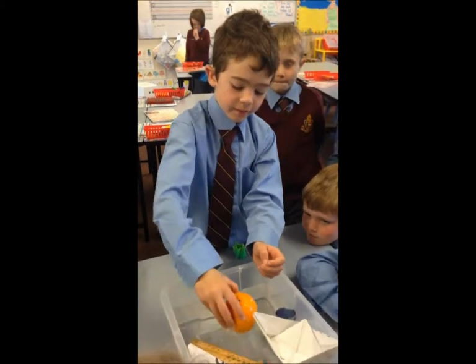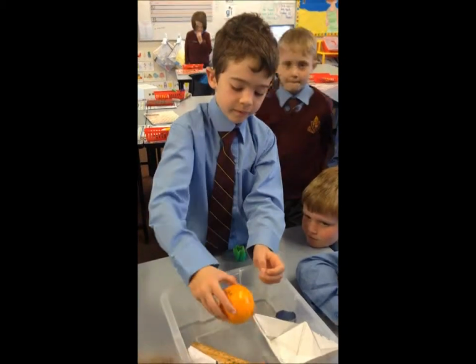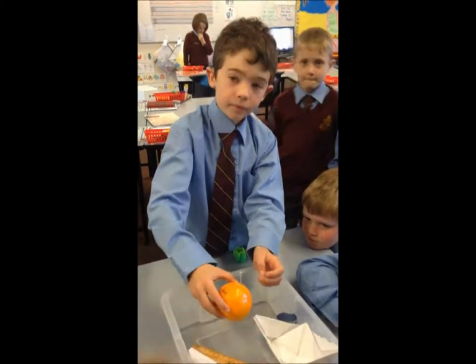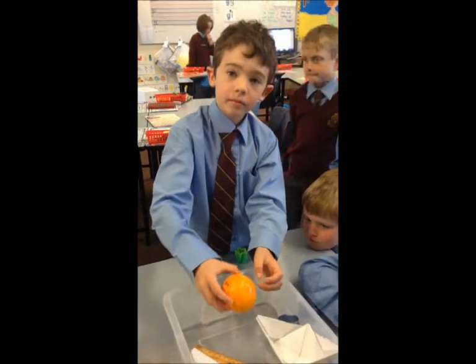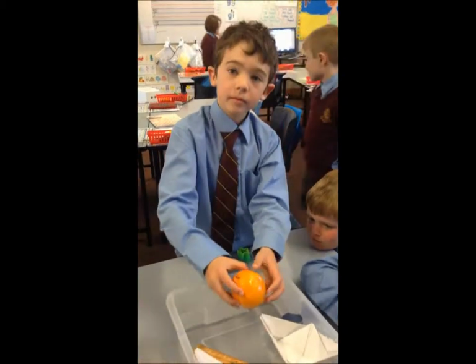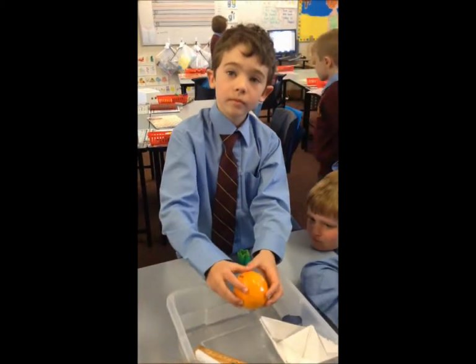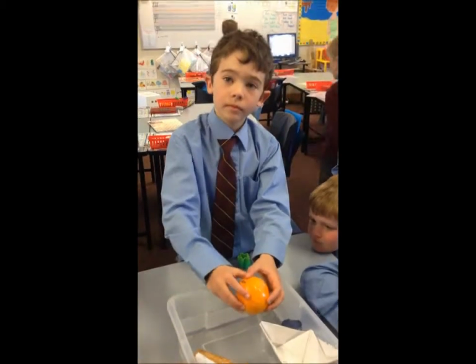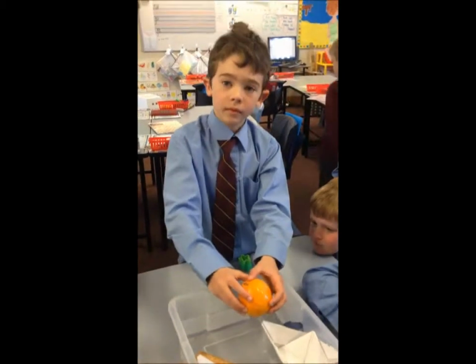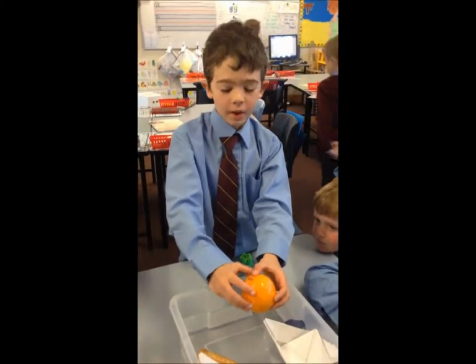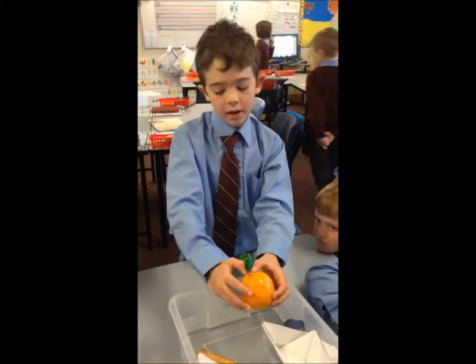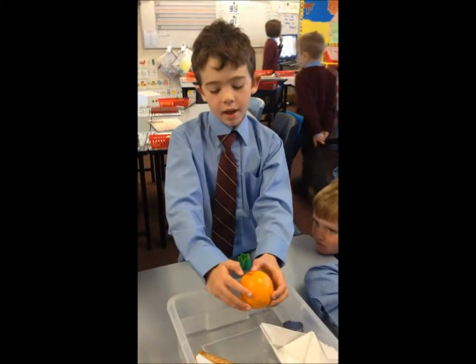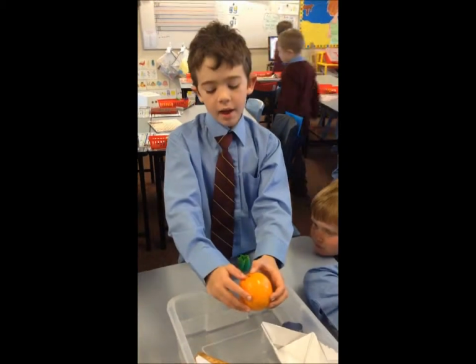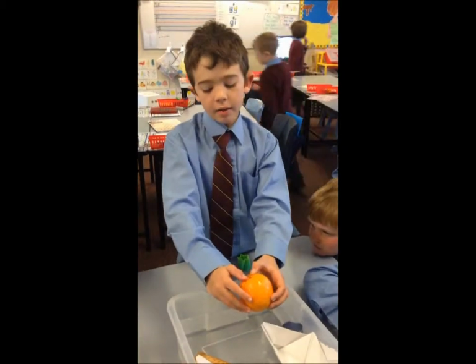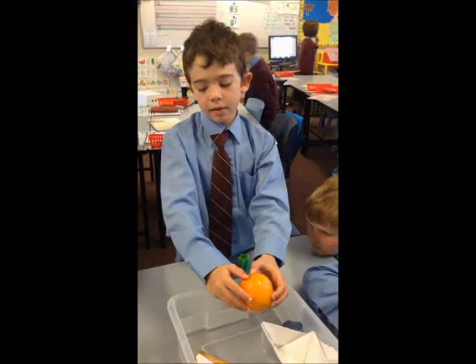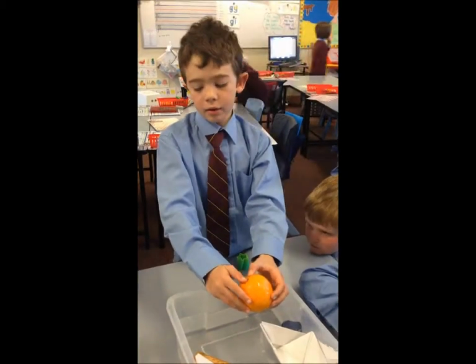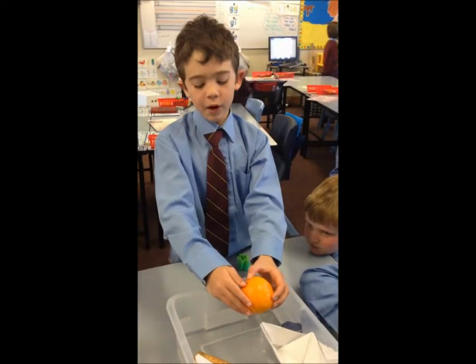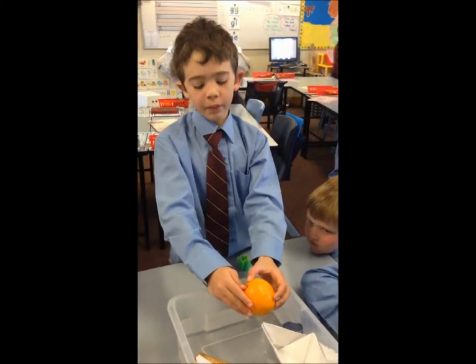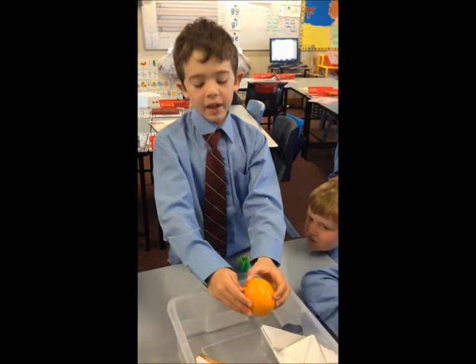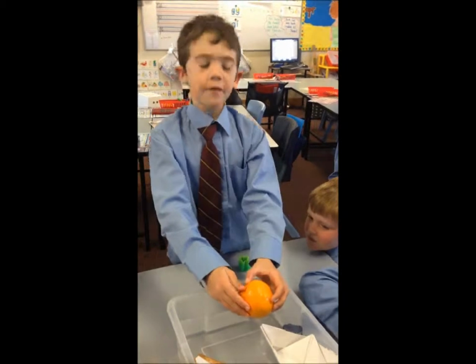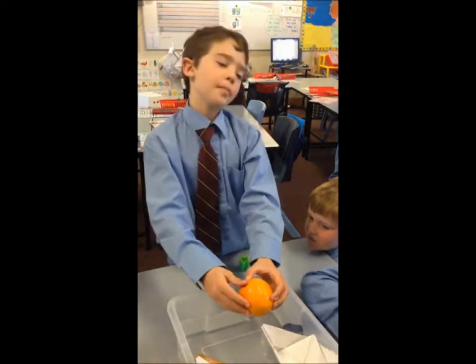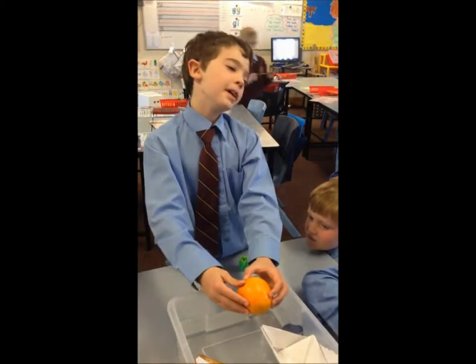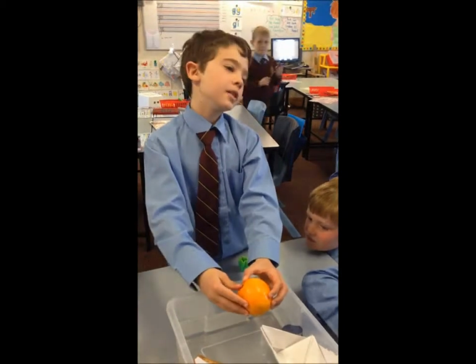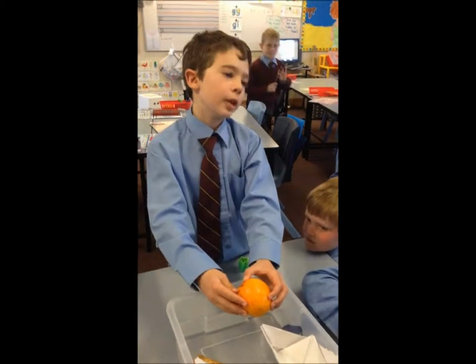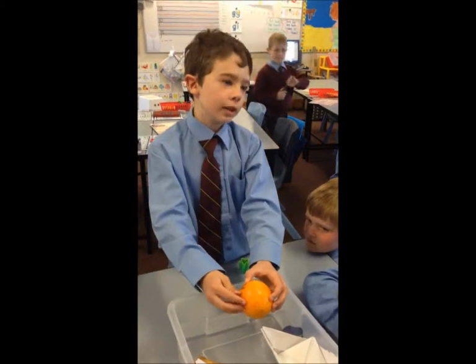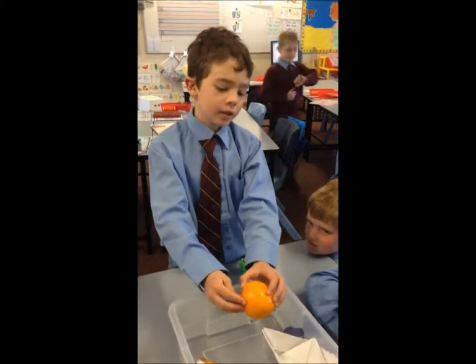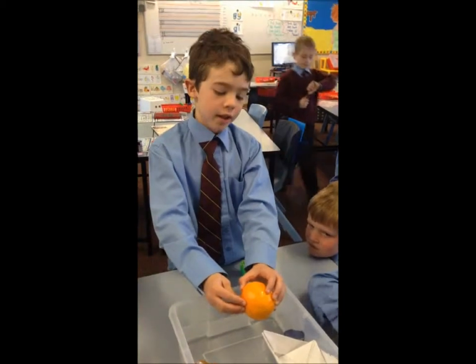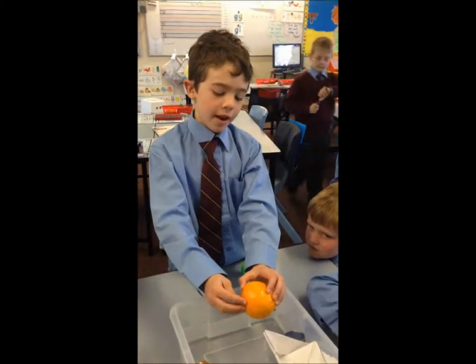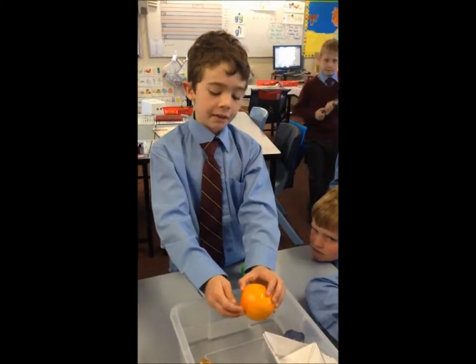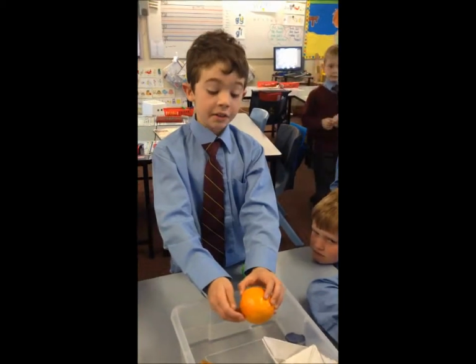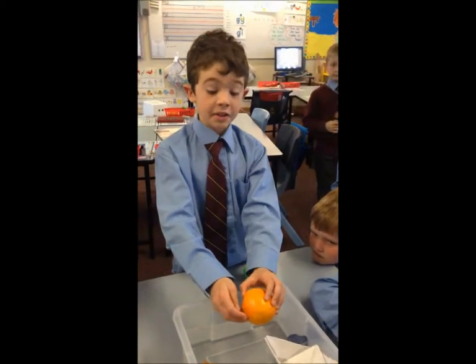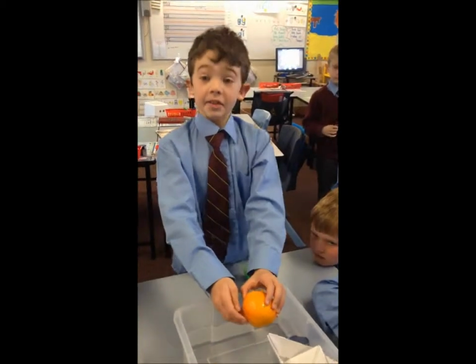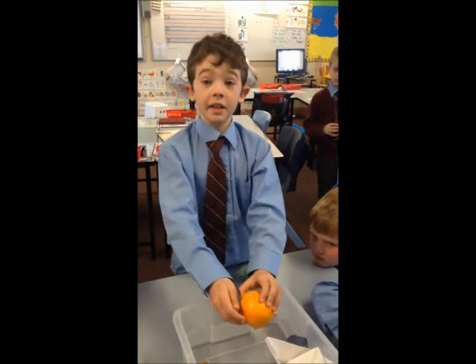Okay, well what would happen if we peeled the orange? Well, if you peeled the orange, it'll just sink.